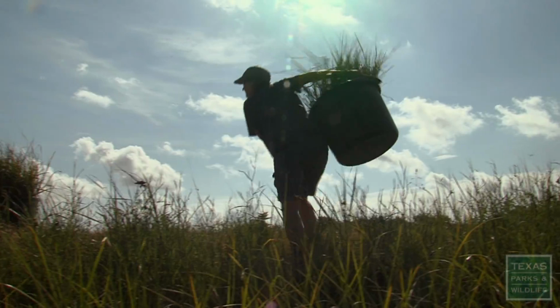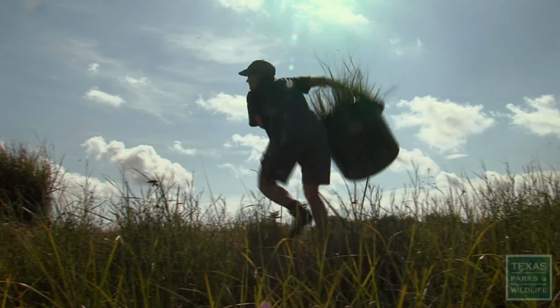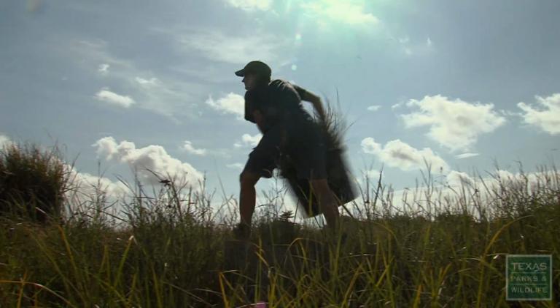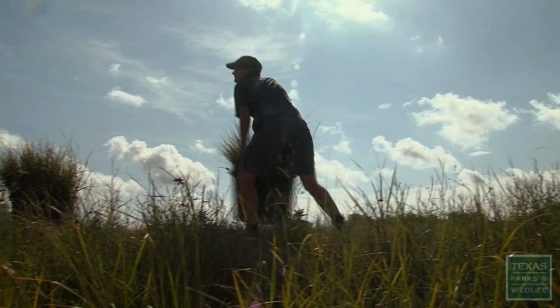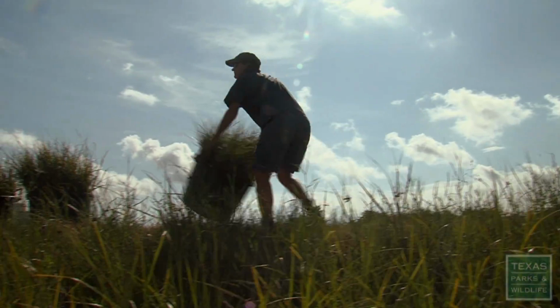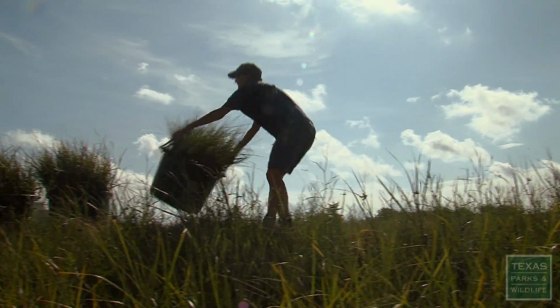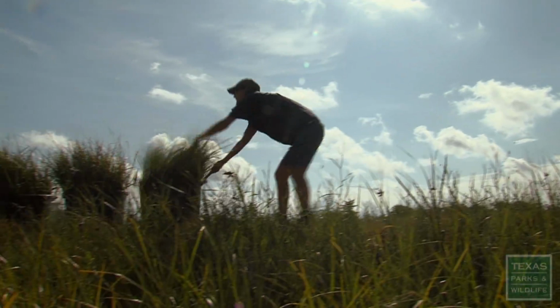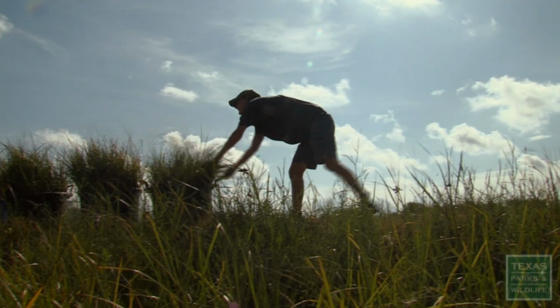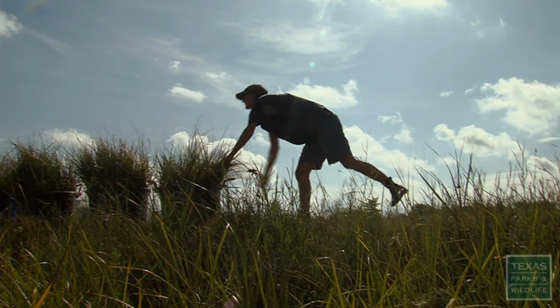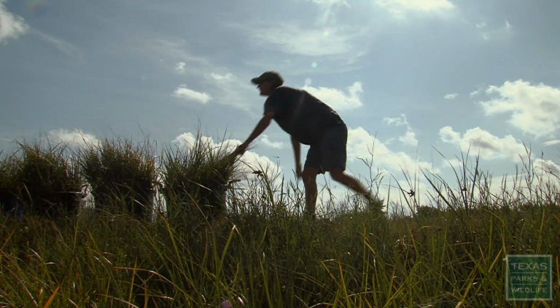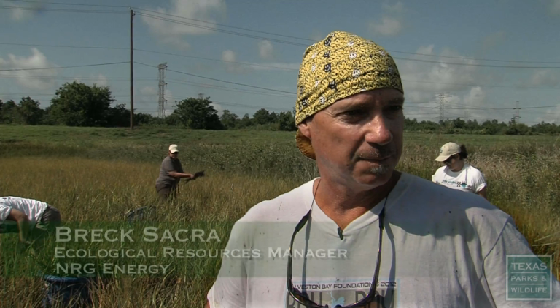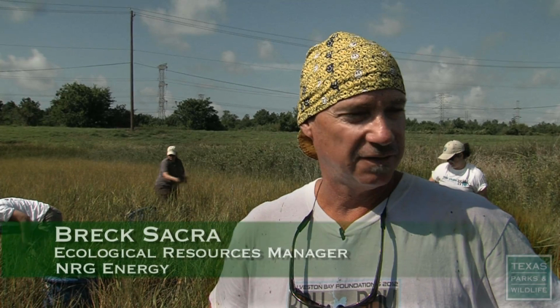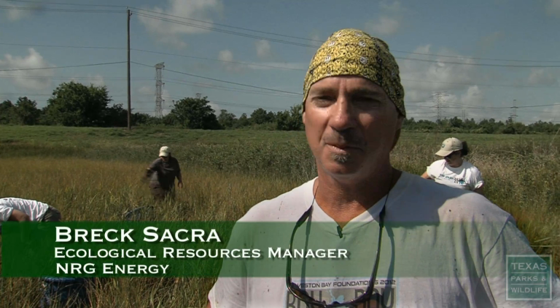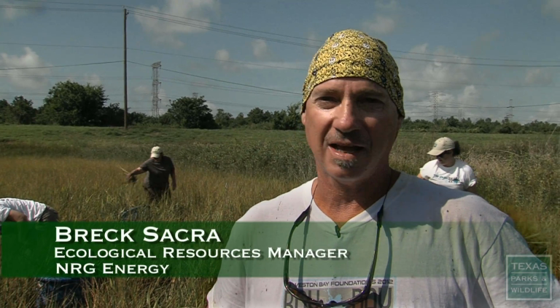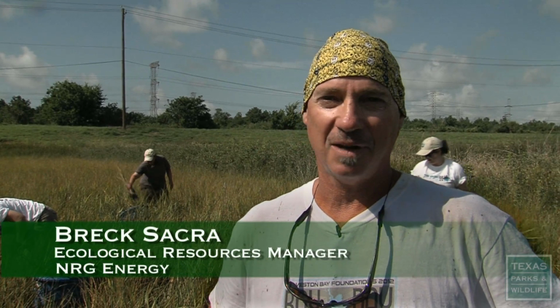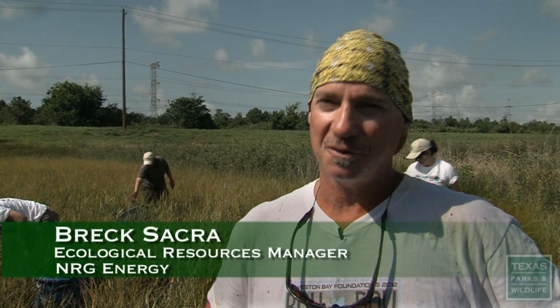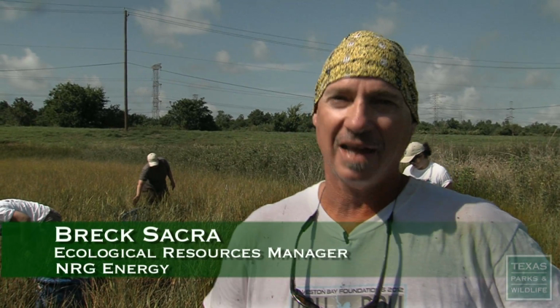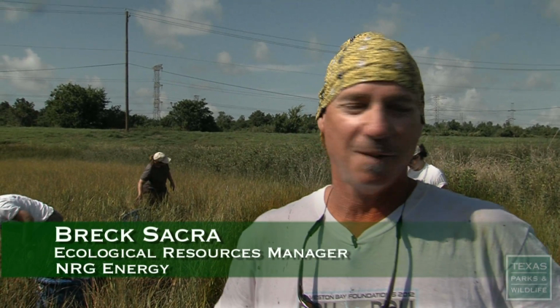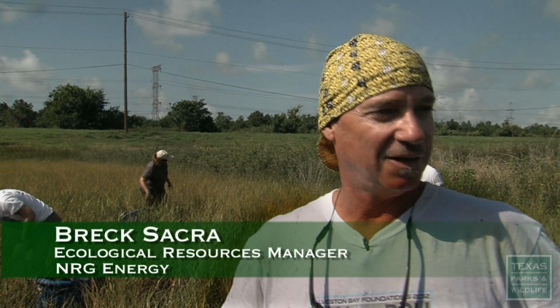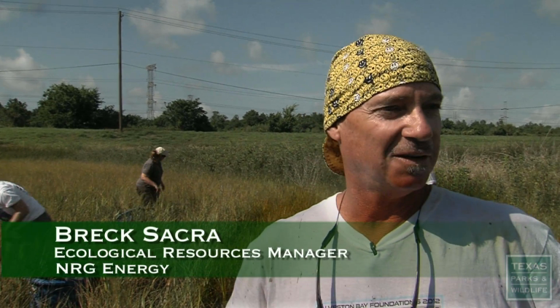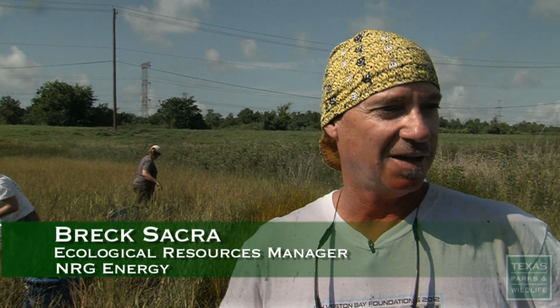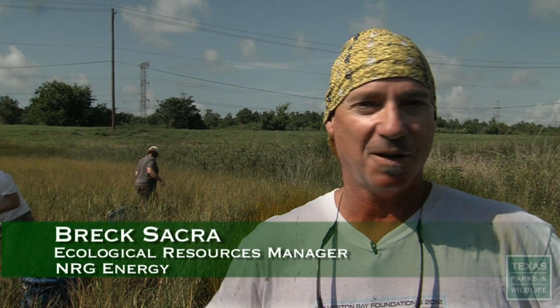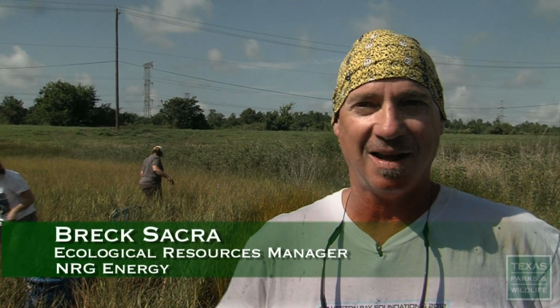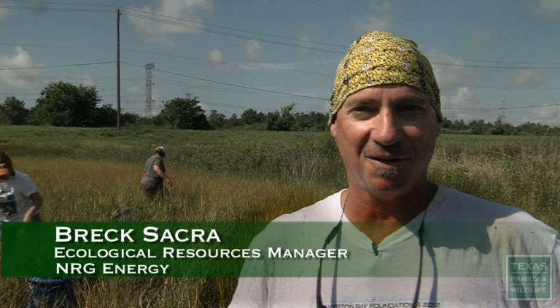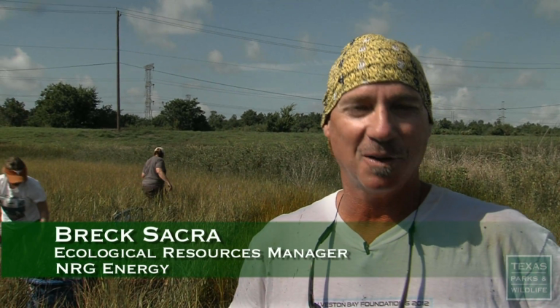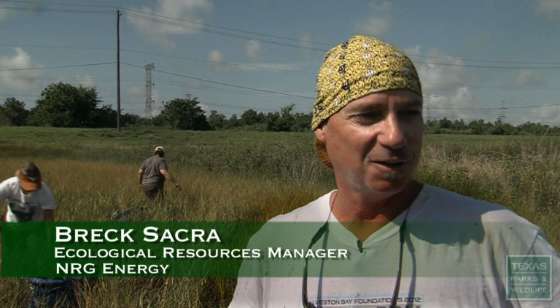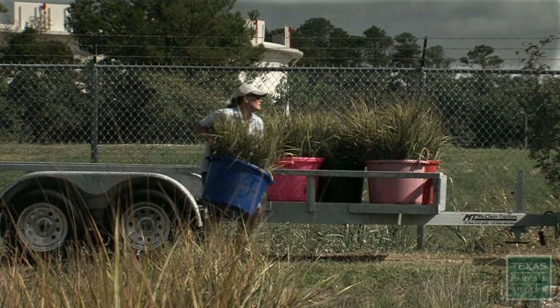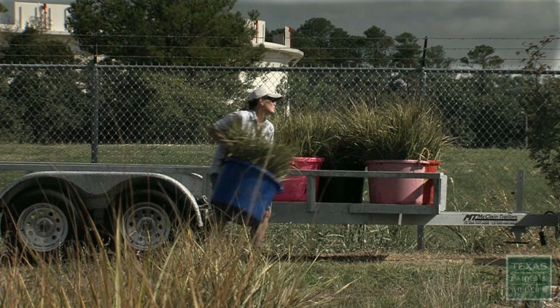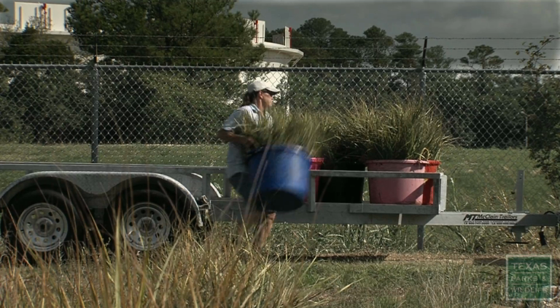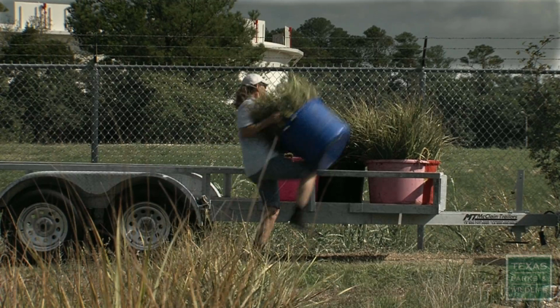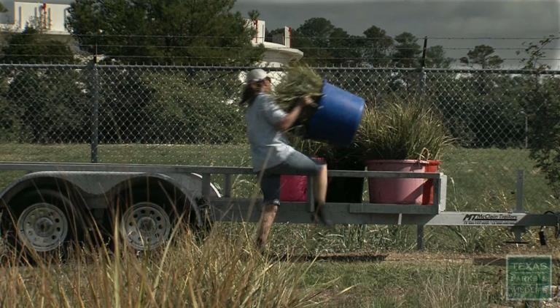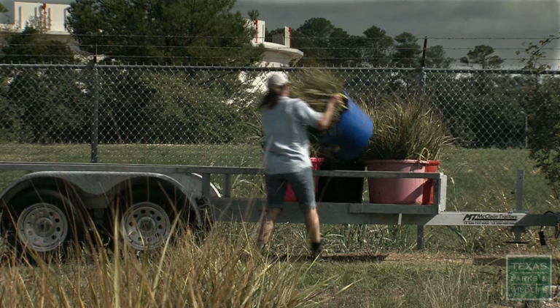She's passionate about the estuary, and she makes everybody kind of raise their game when they're around her. You work a little bit harder and a little bit longer.